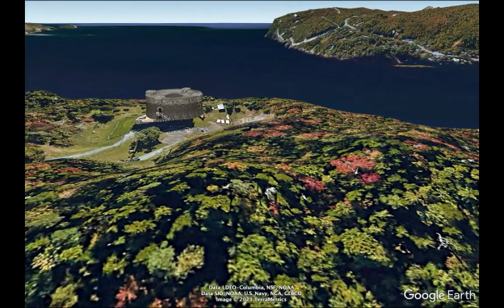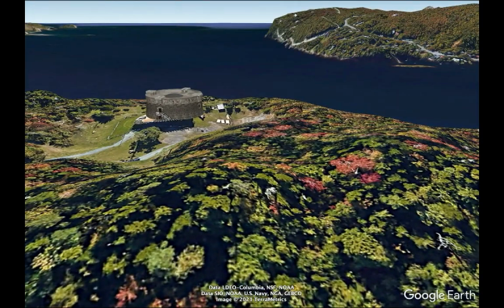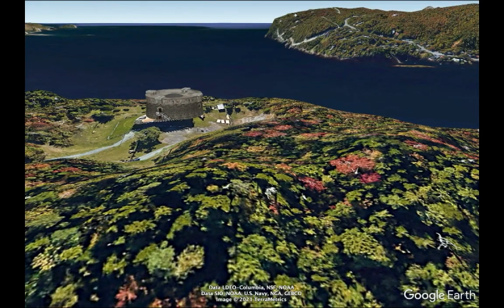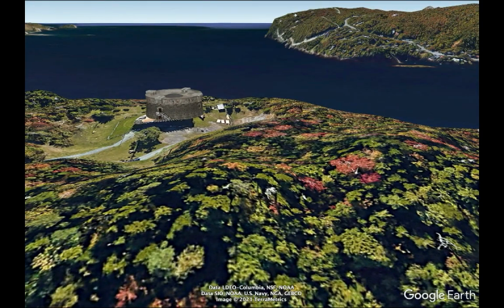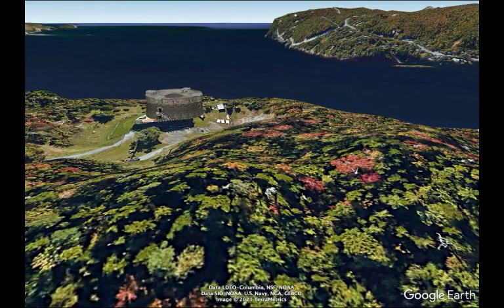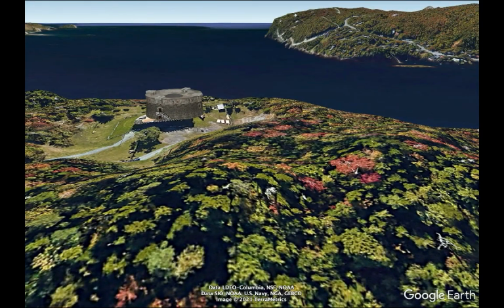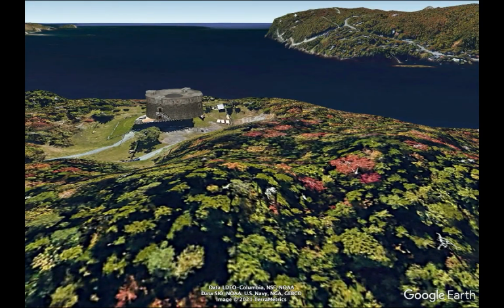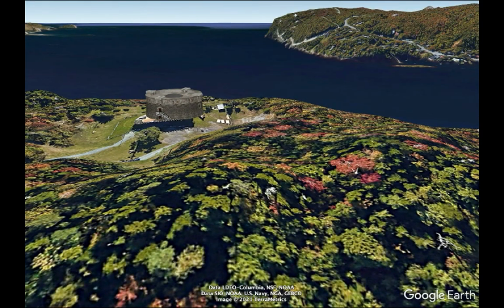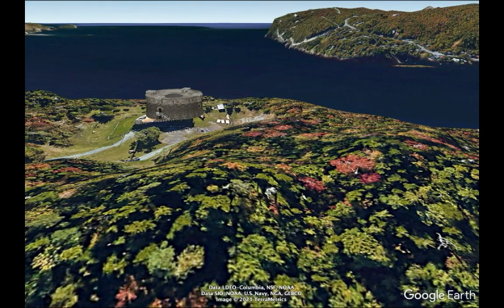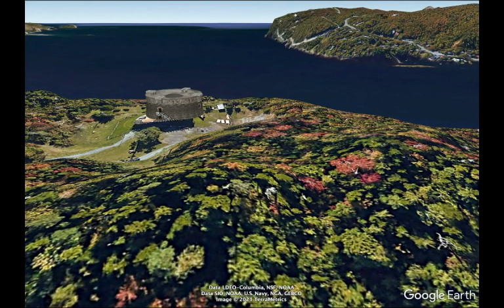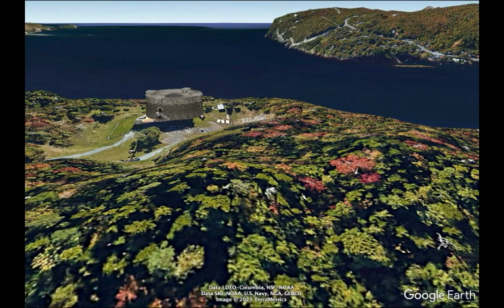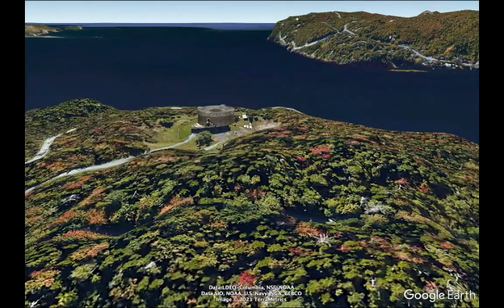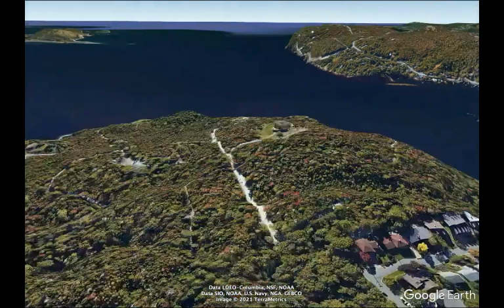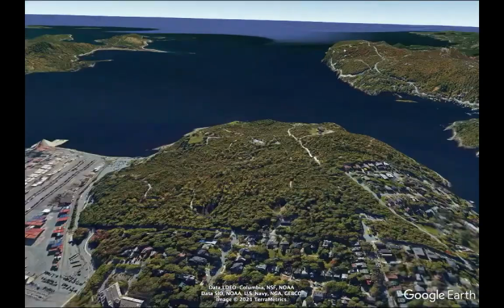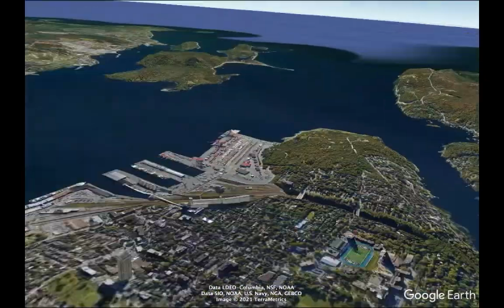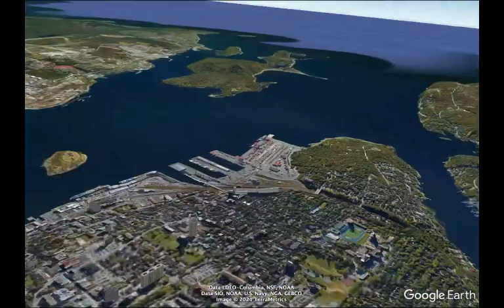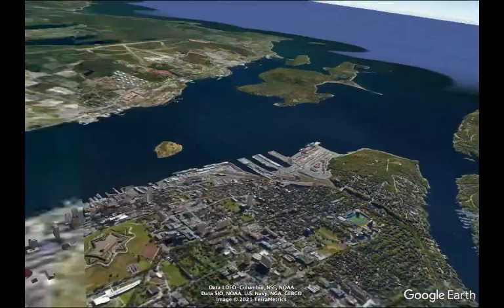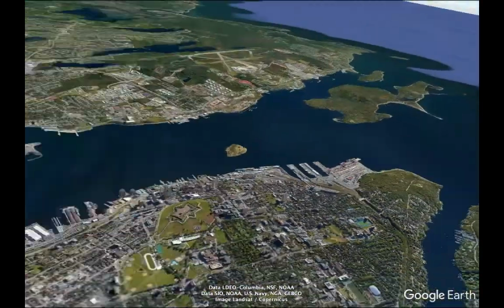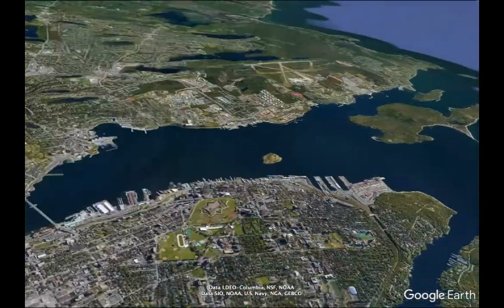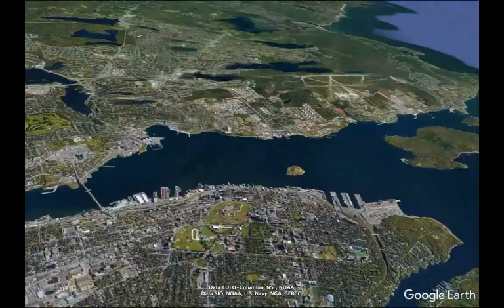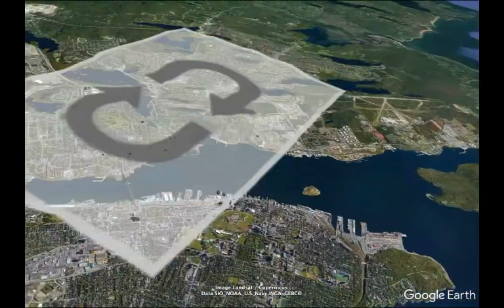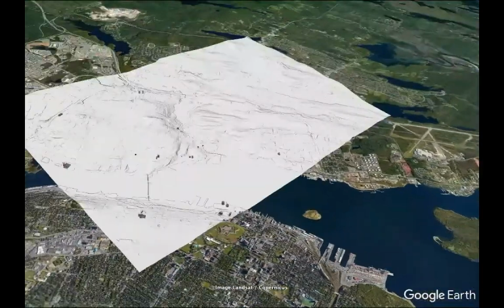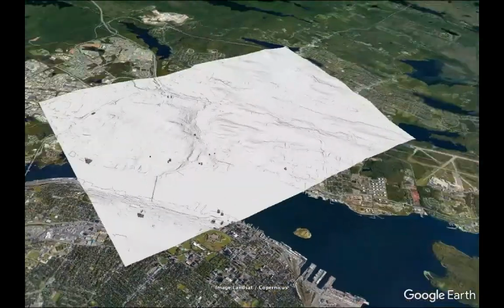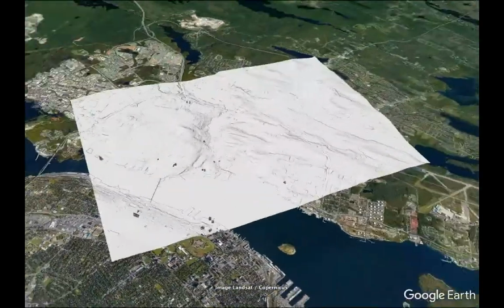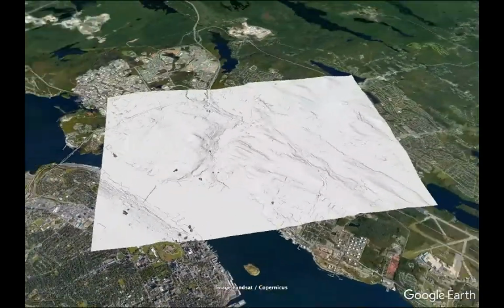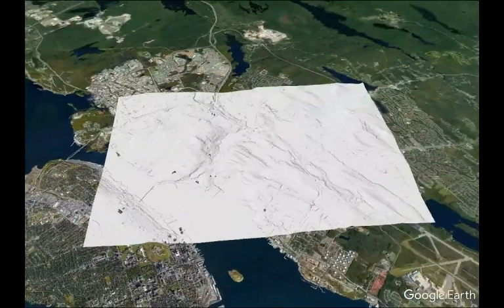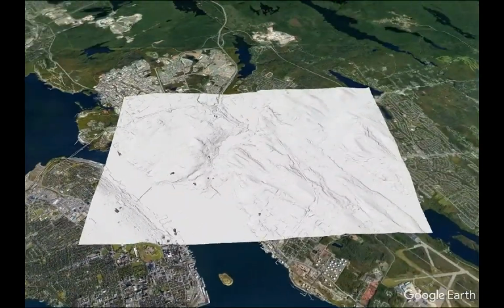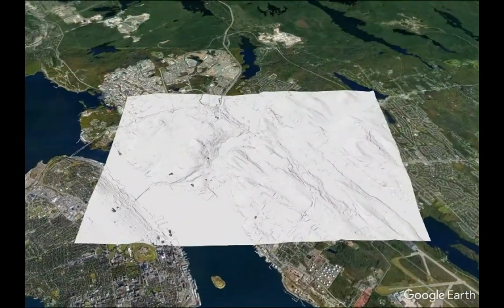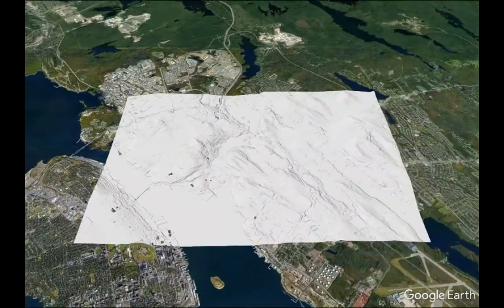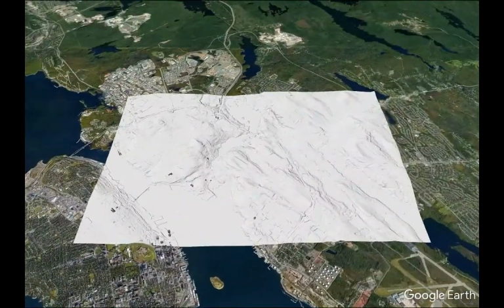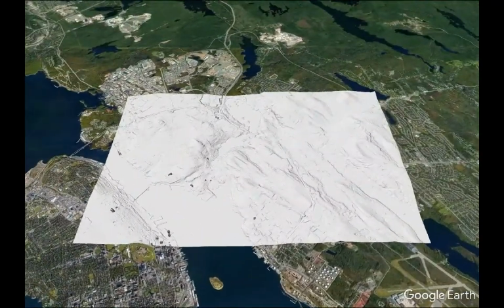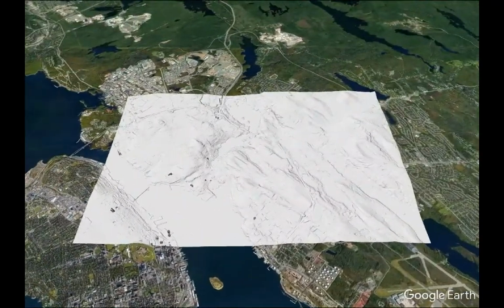During this tour, we're going to look at the glacial striations on the other side of the harbour in Dartmouth.